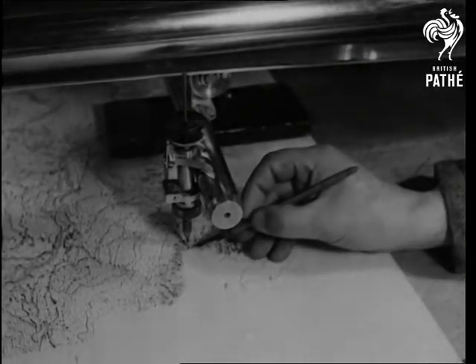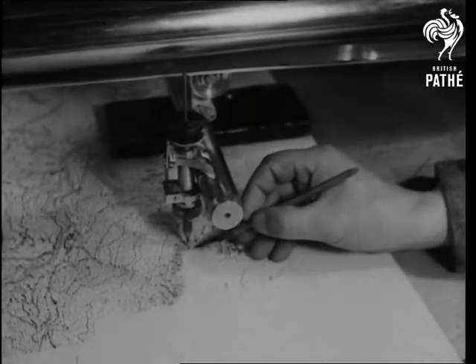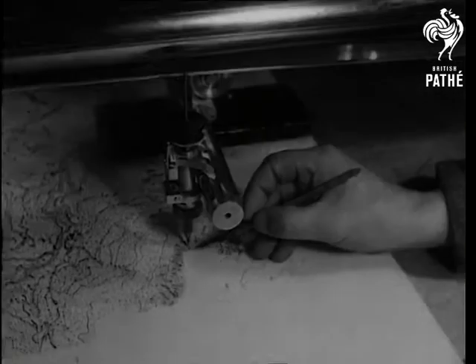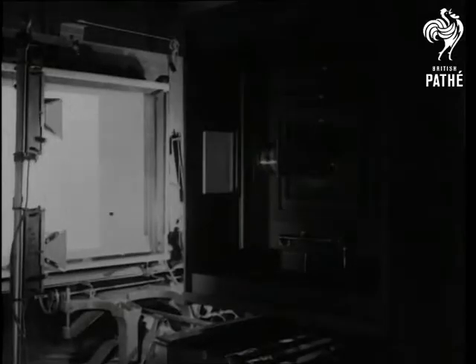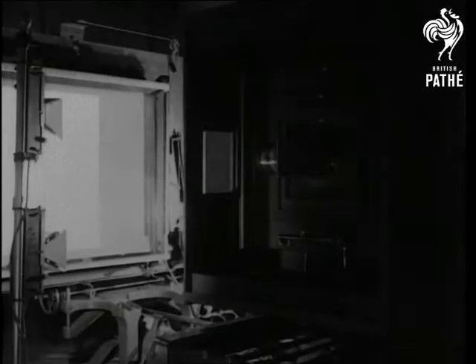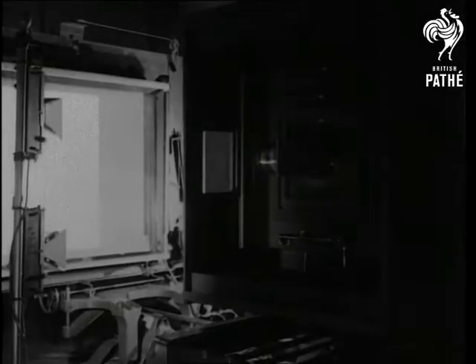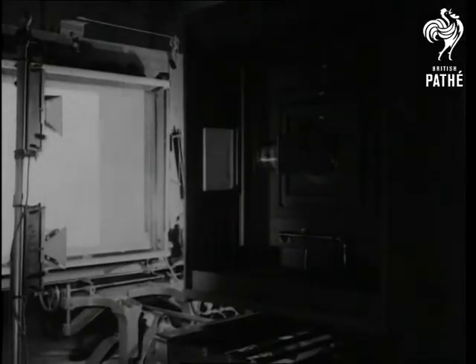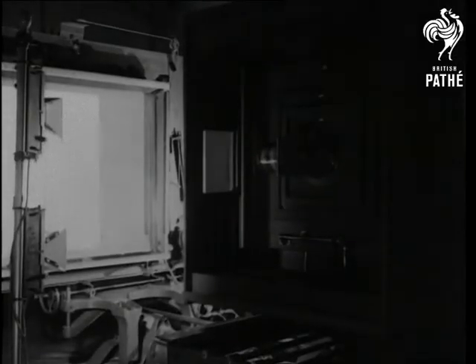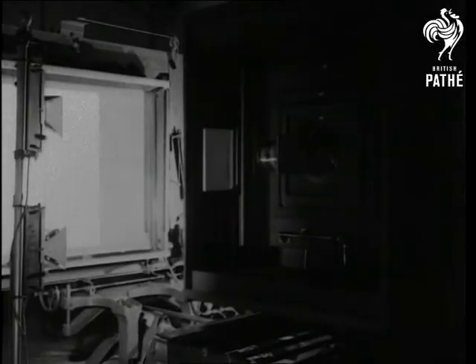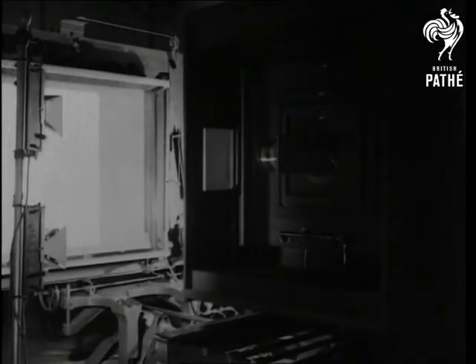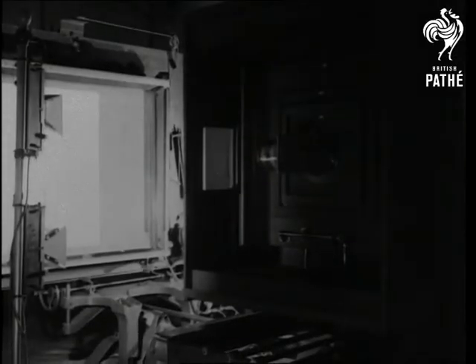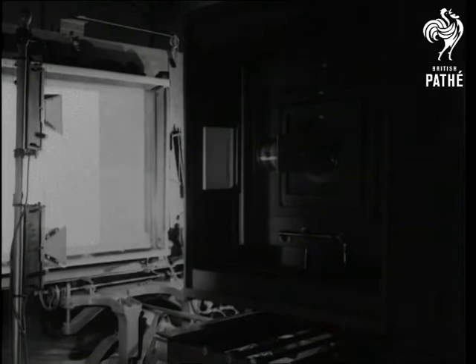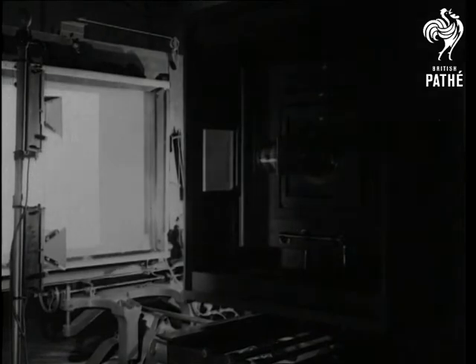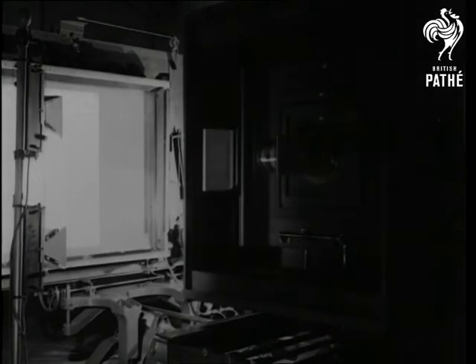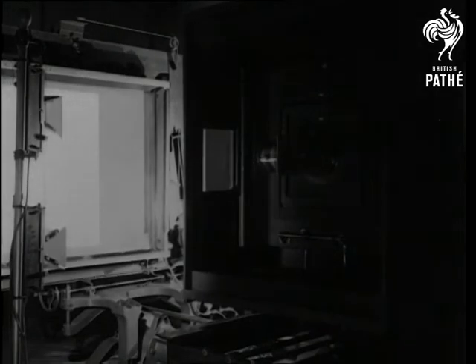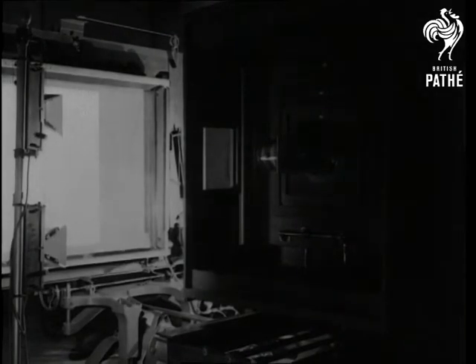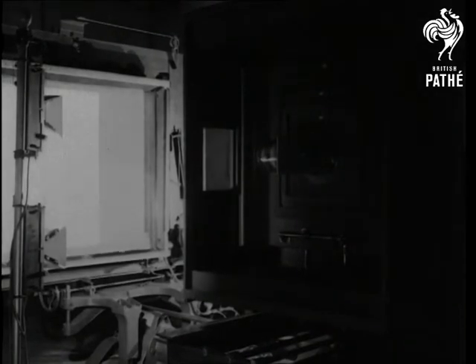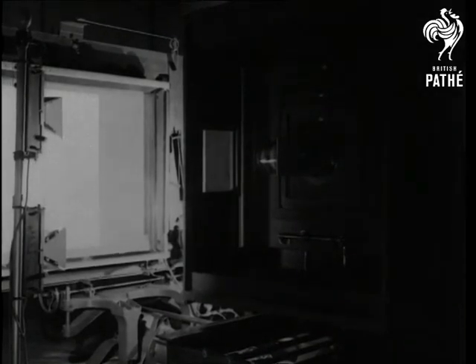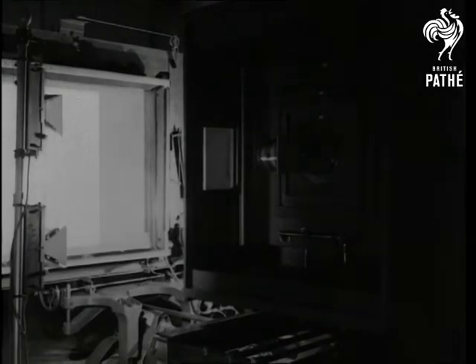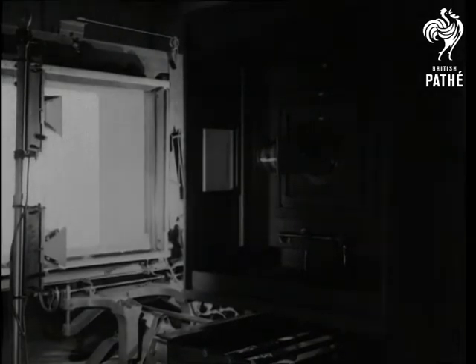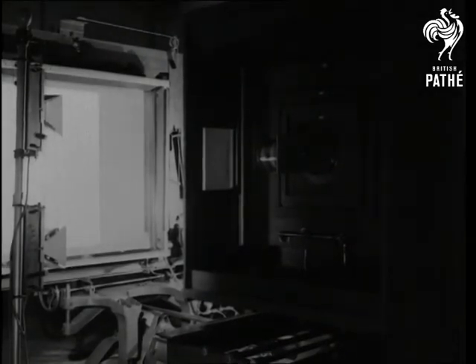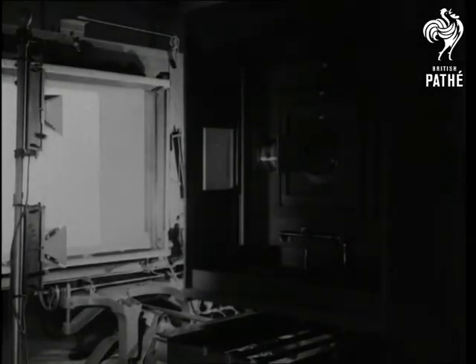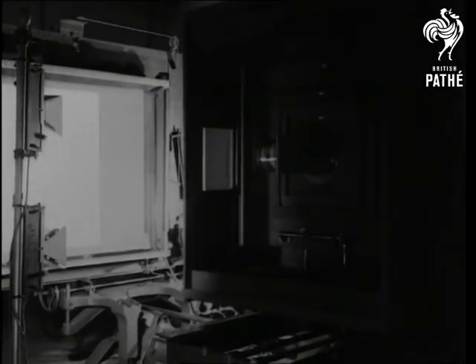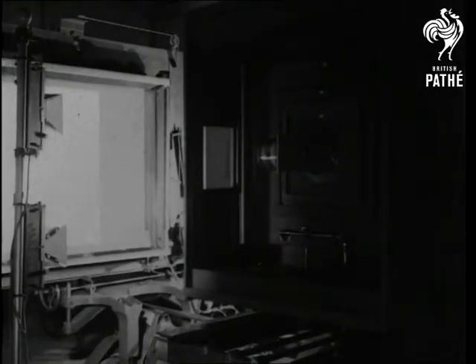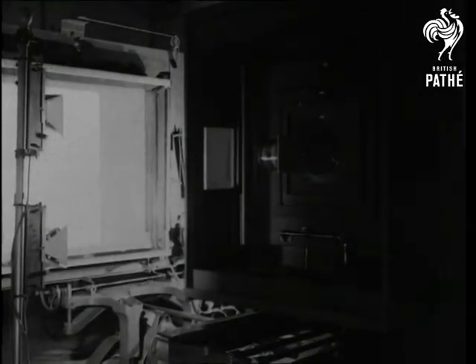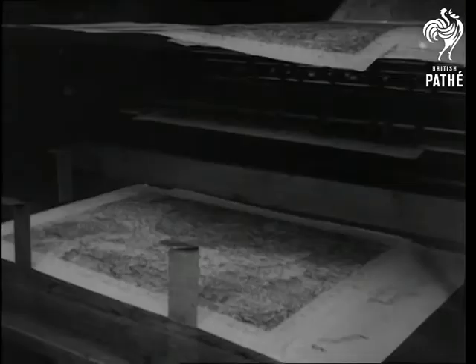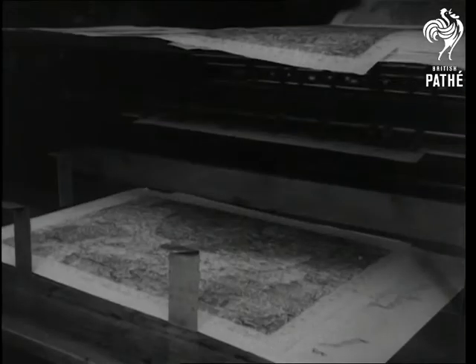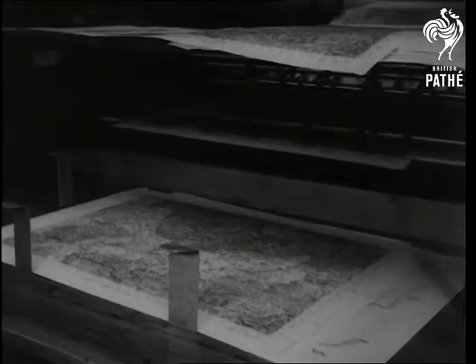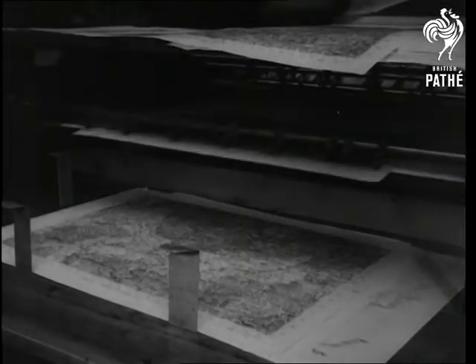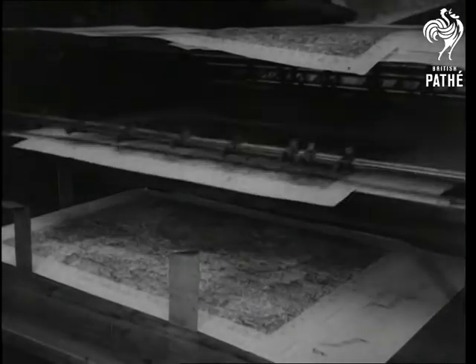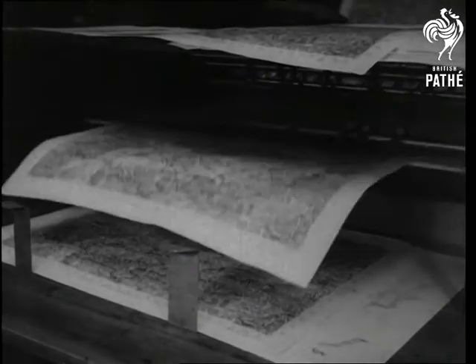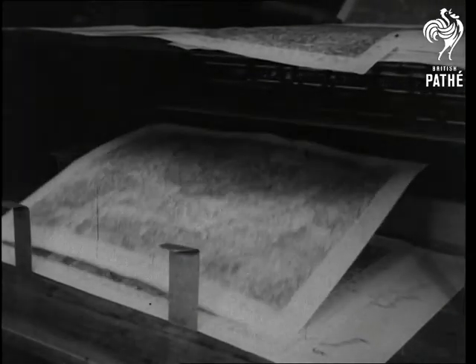So gentlemen, when the moon is high and the hour is late, you'll be able to get home with a map instead of by the railings.